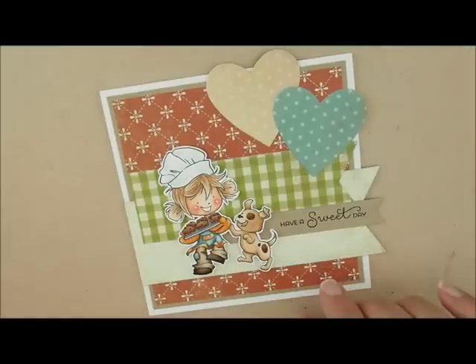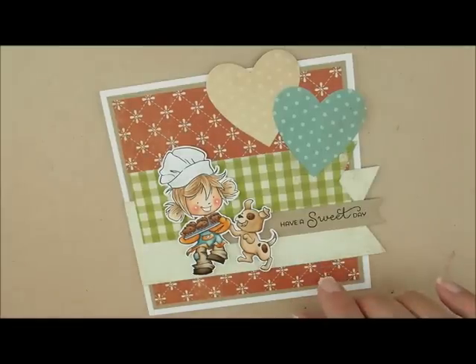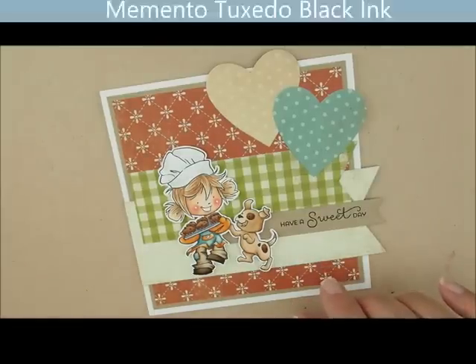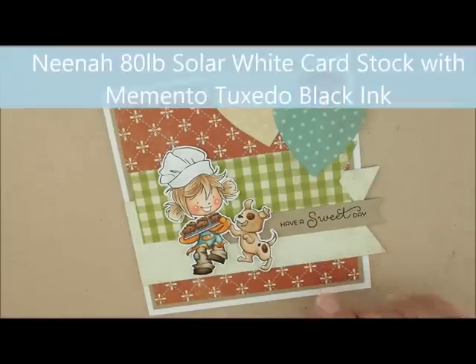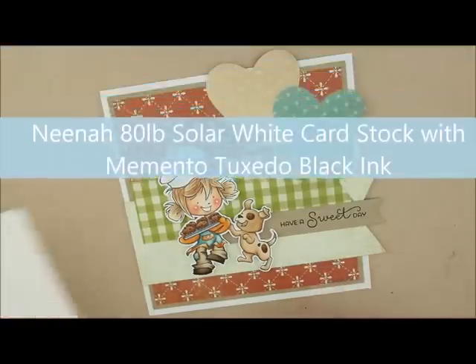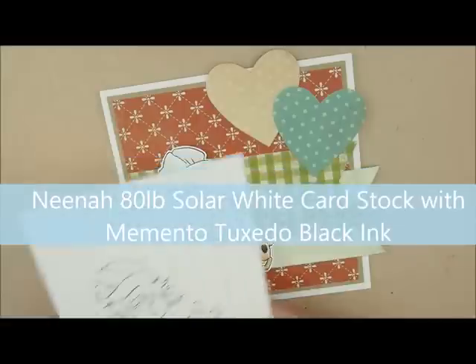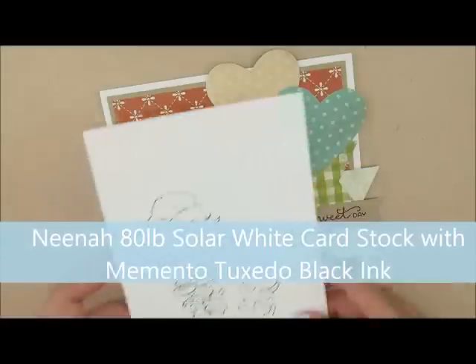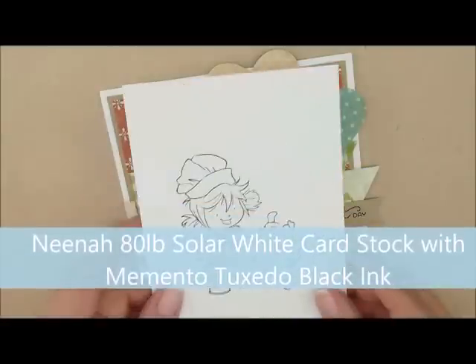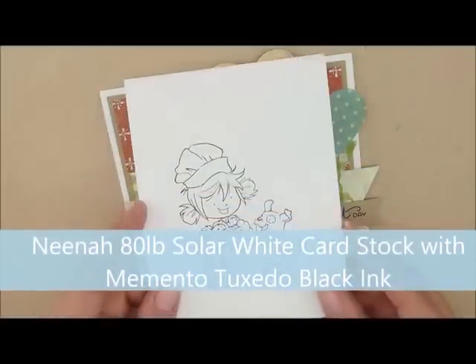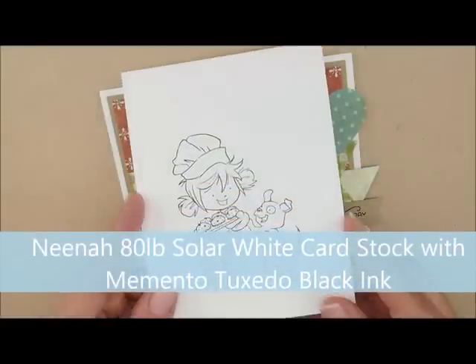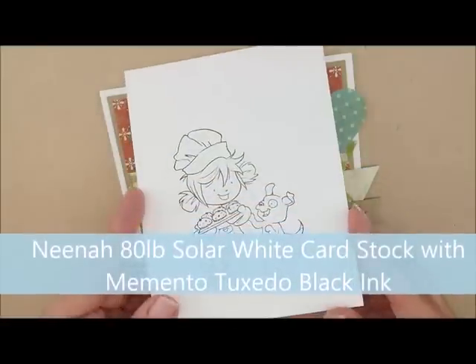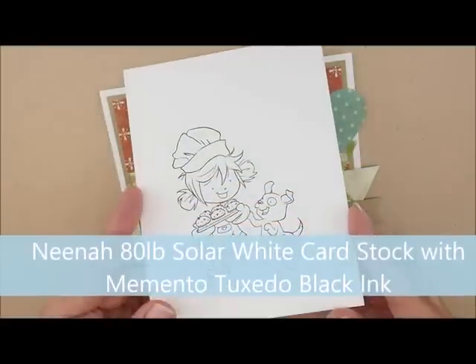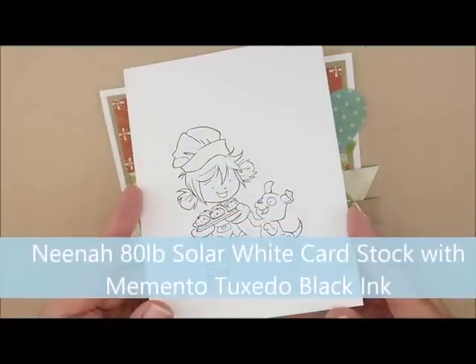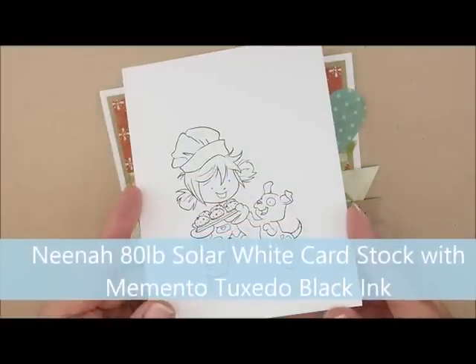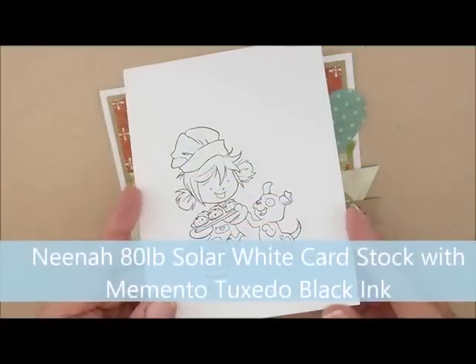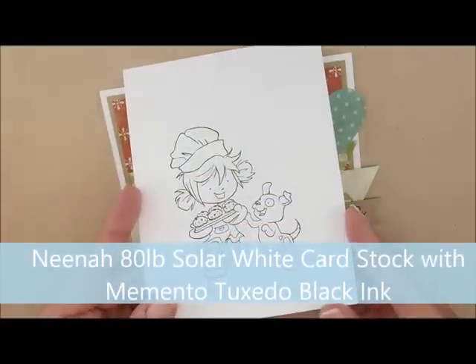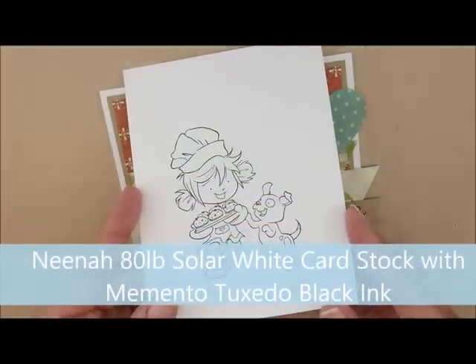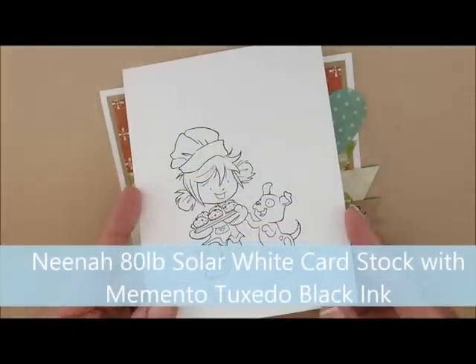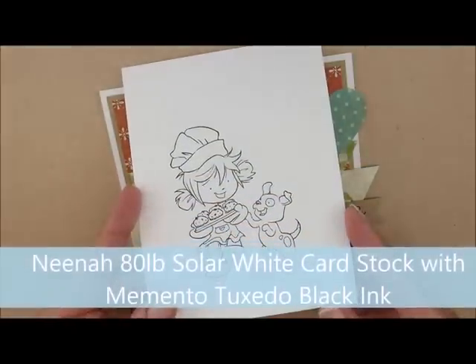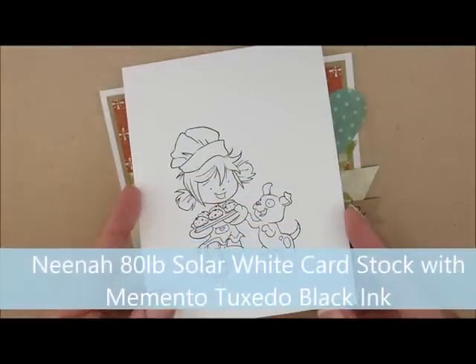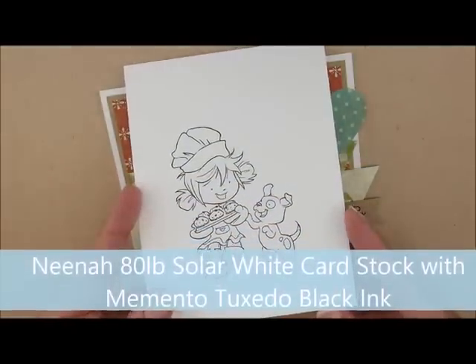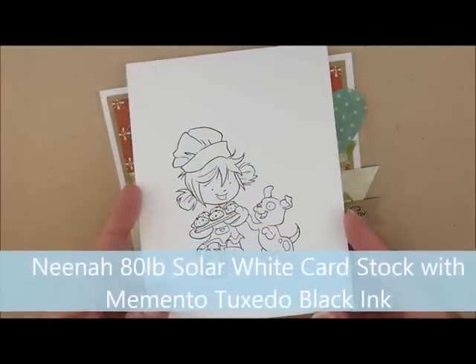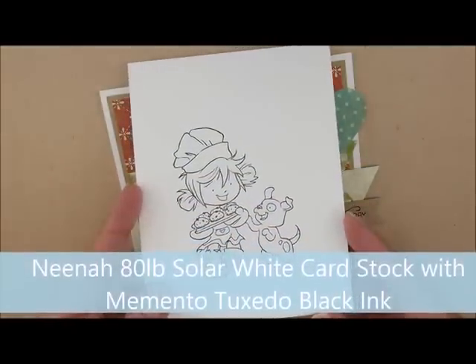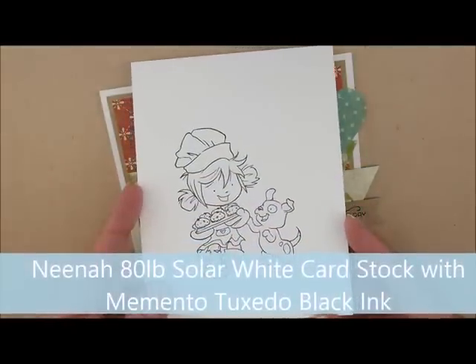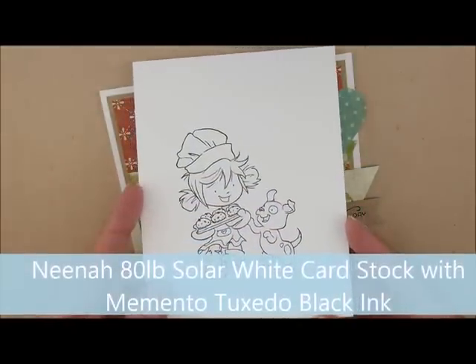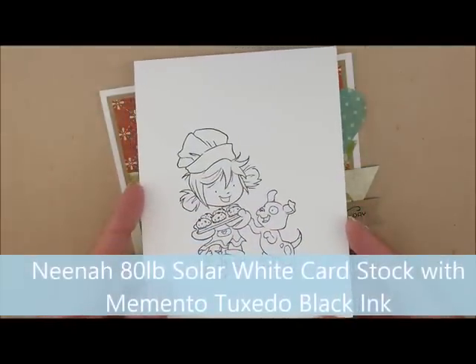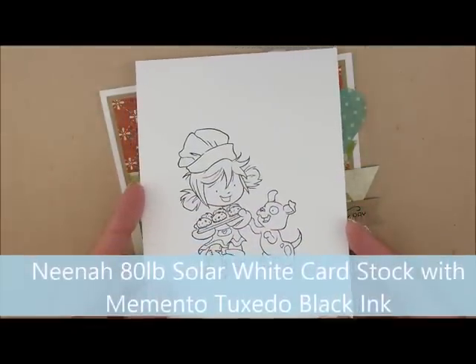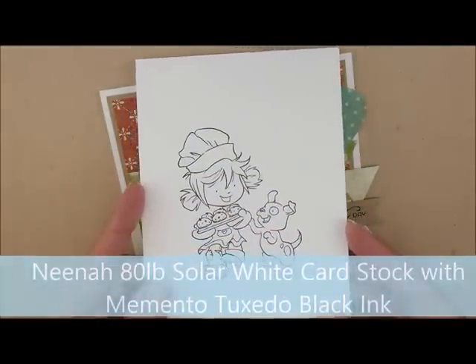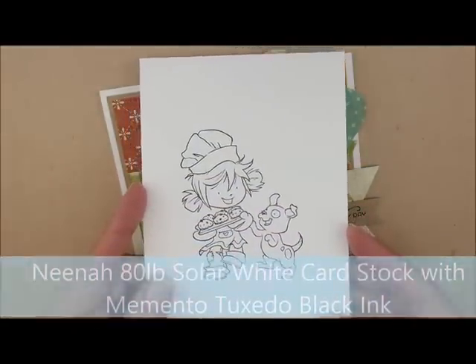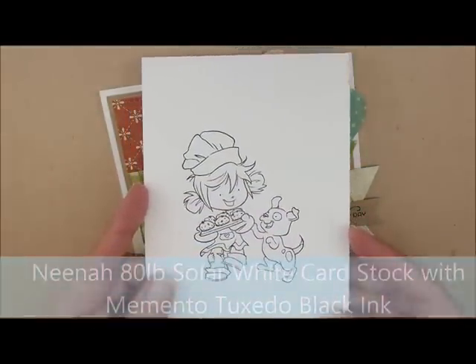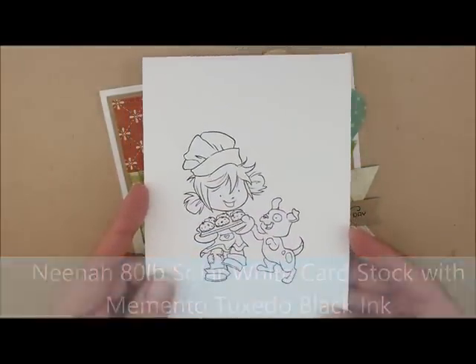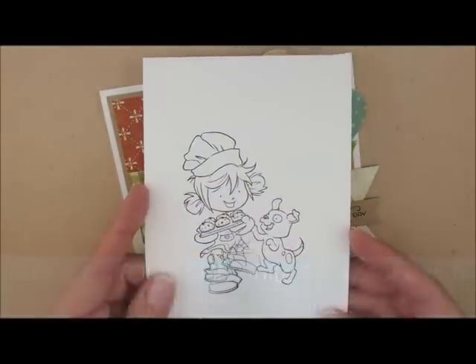I have already stamped my image on Neenah 80-pound solar white cardstock with Memento Tuxedo Black ink. So let's color.